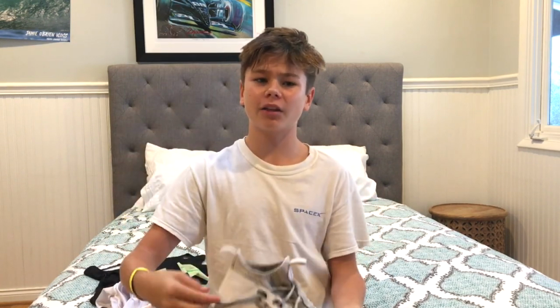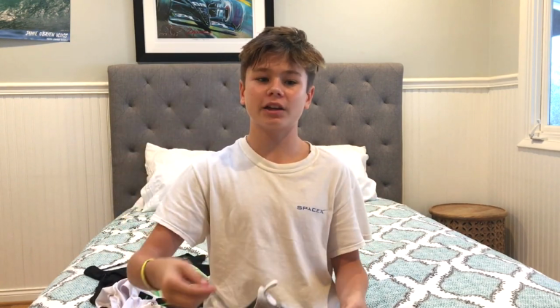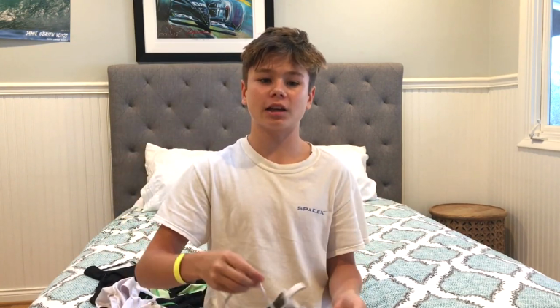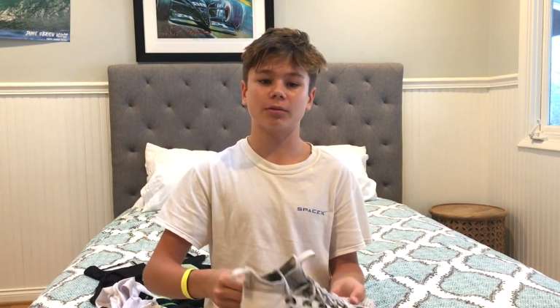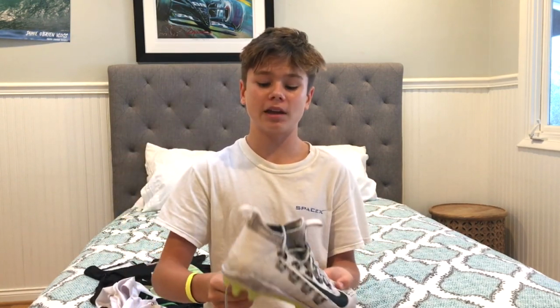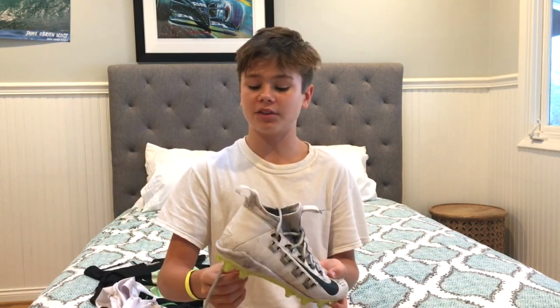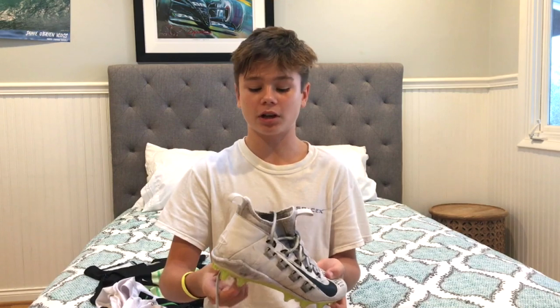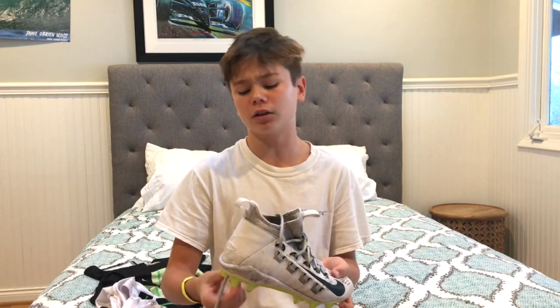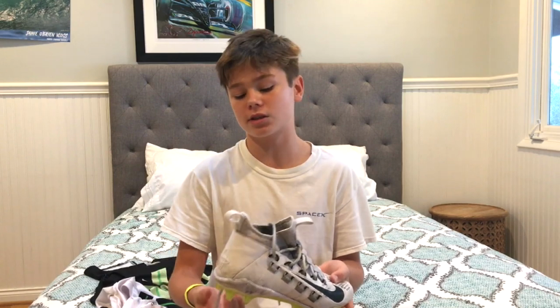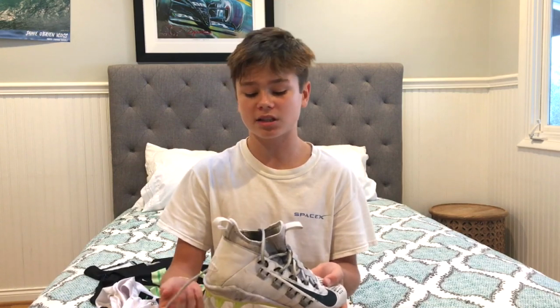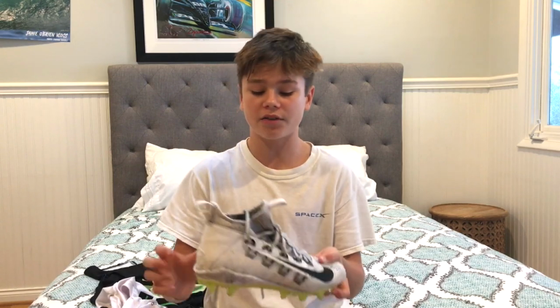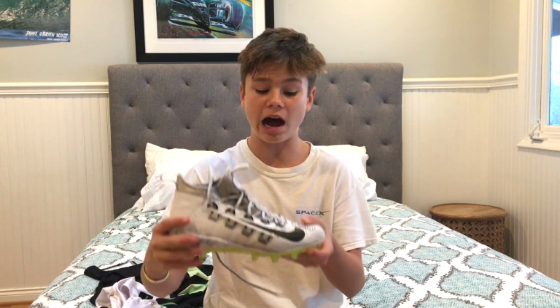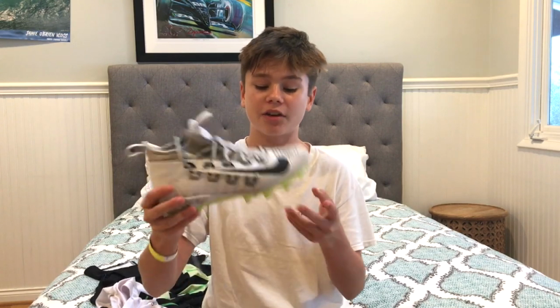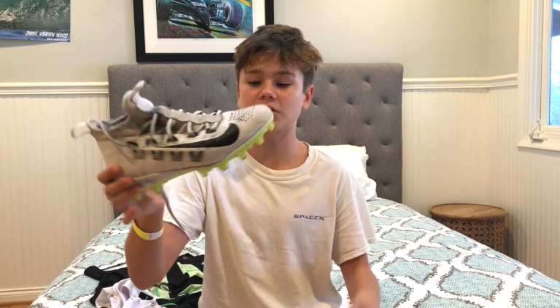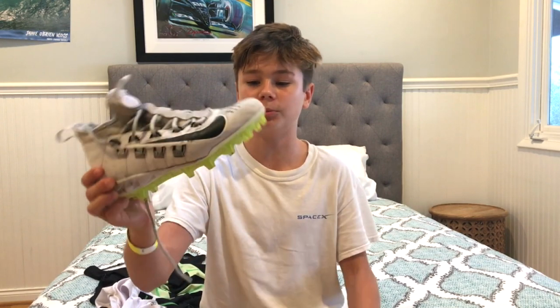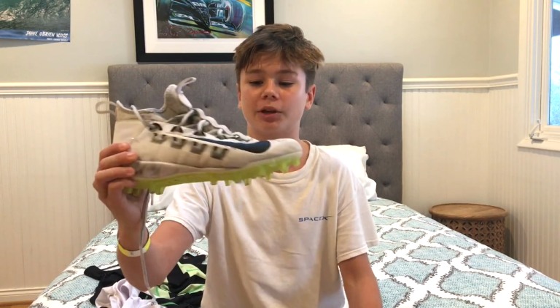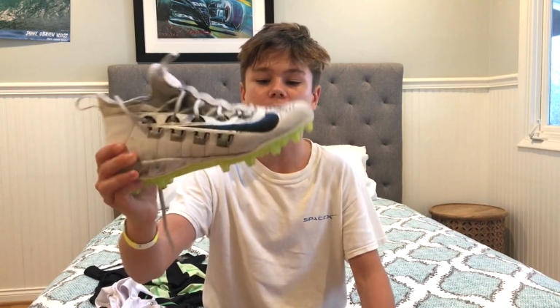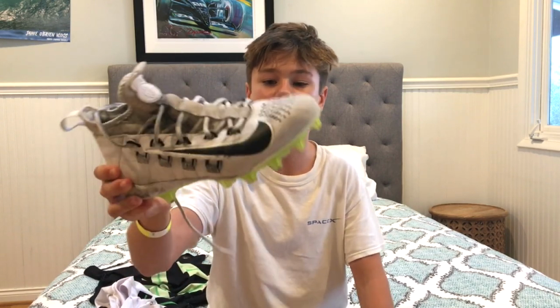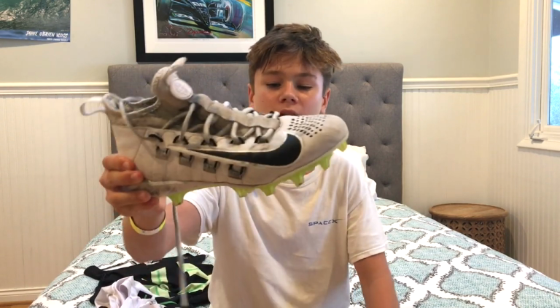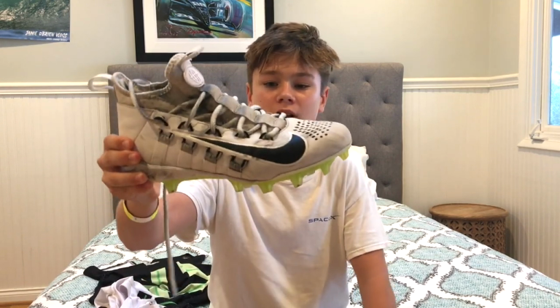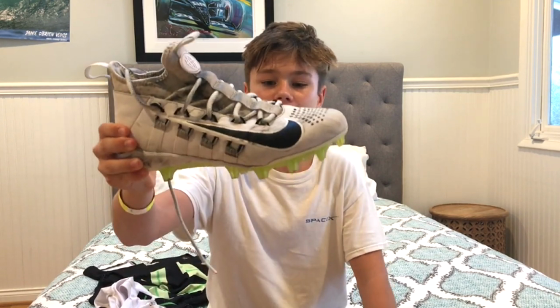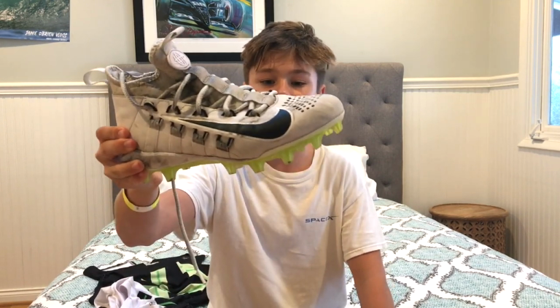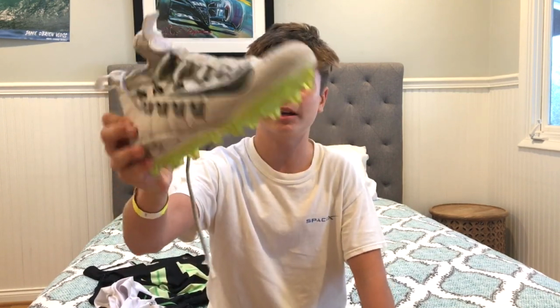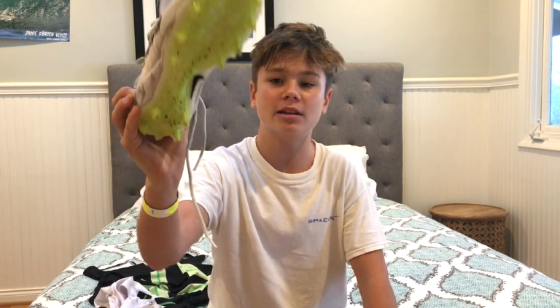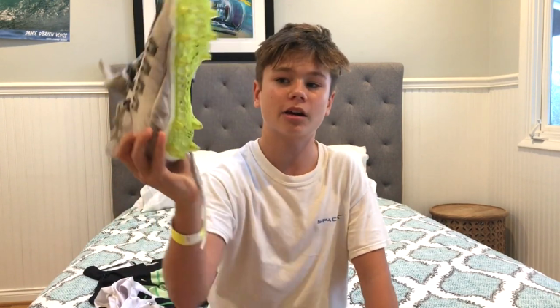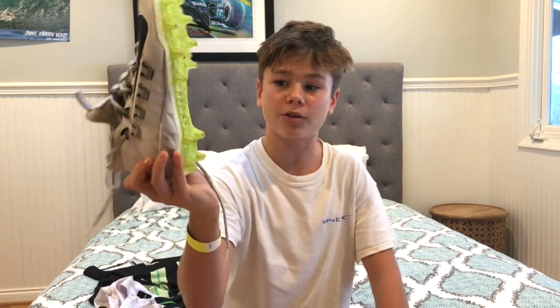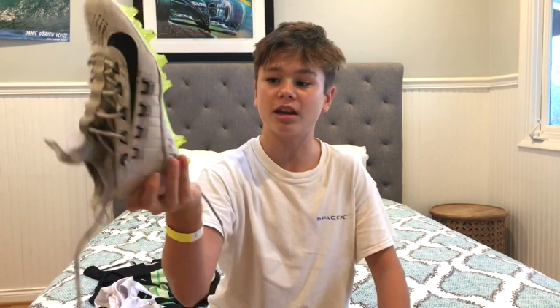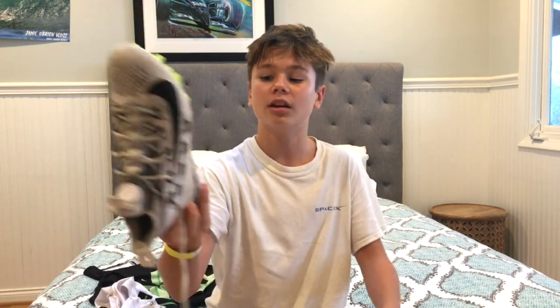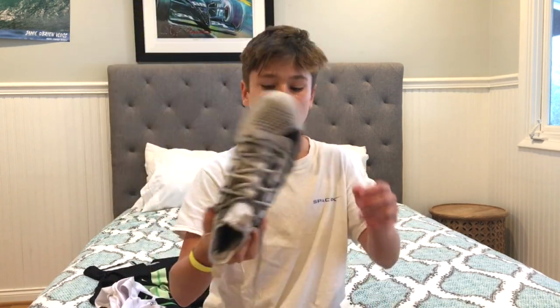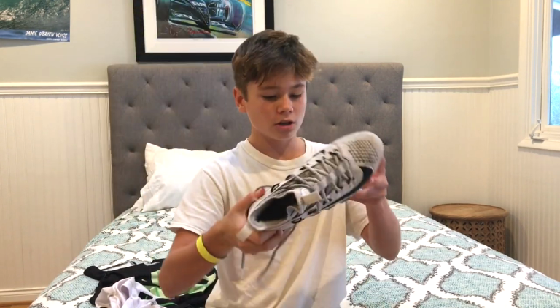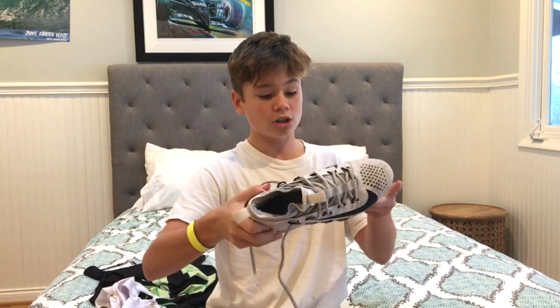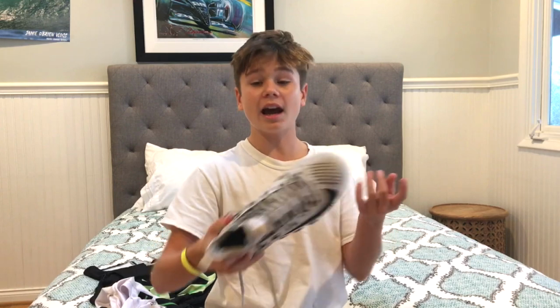They do have different colors on the Nike website. I got this really cool color — the black, white, and neon green. You can find this shoe on the Nike website if you want to look it up.